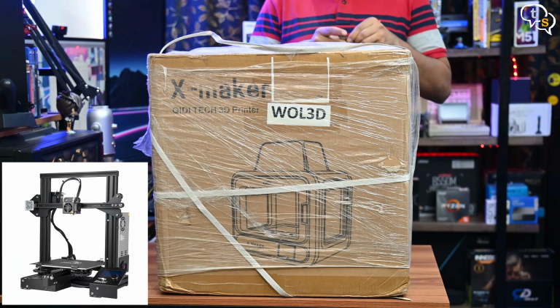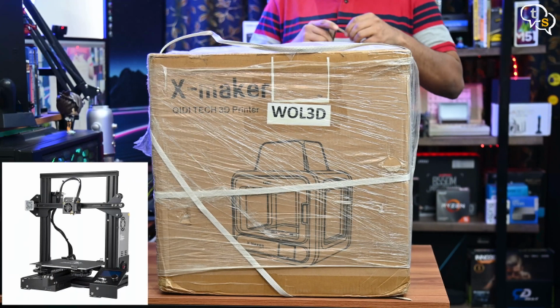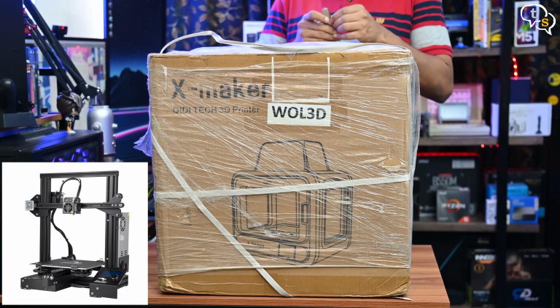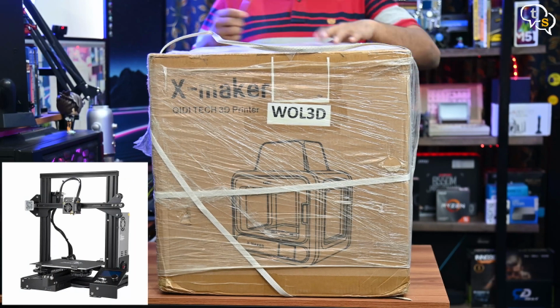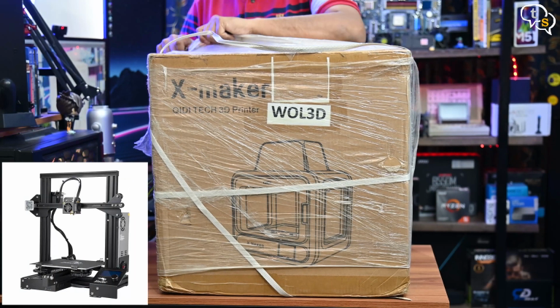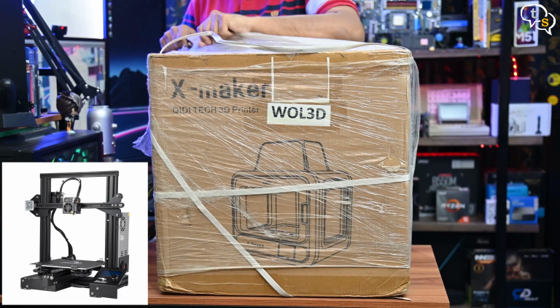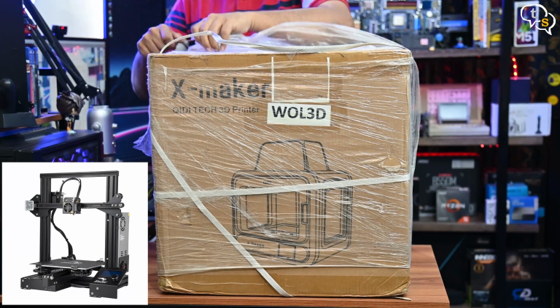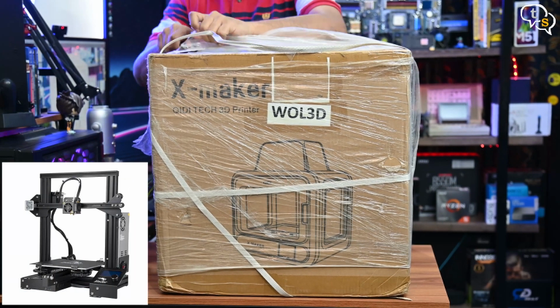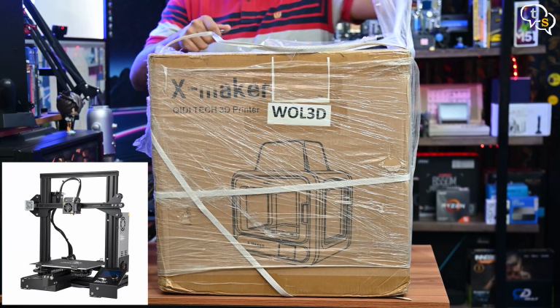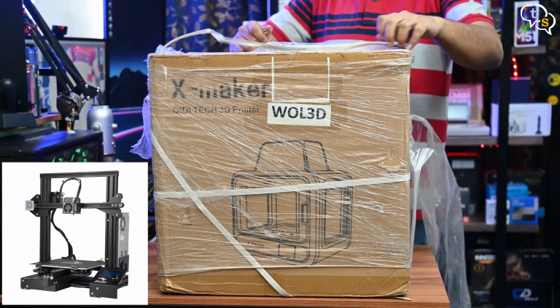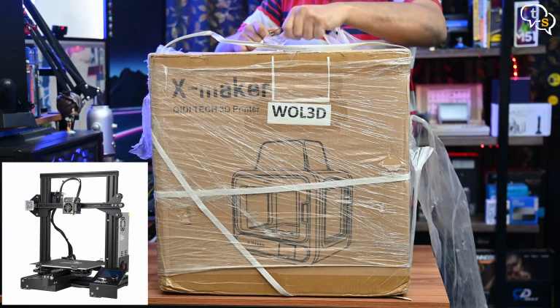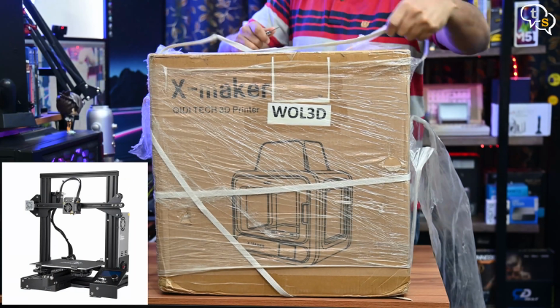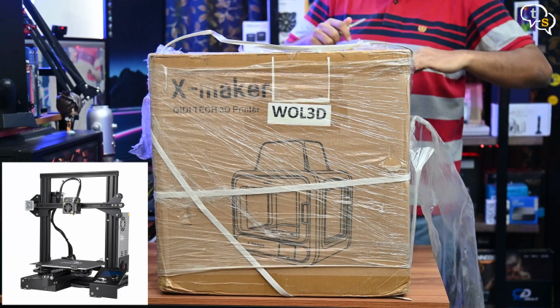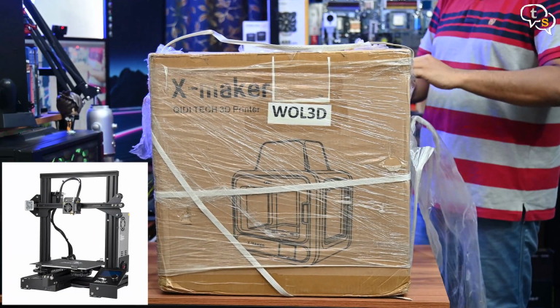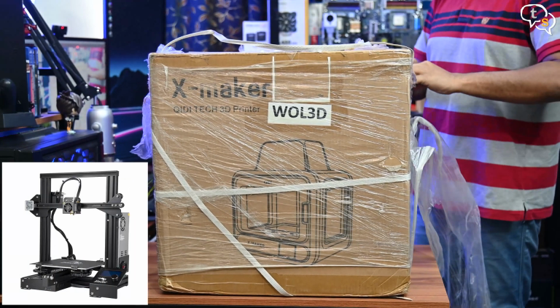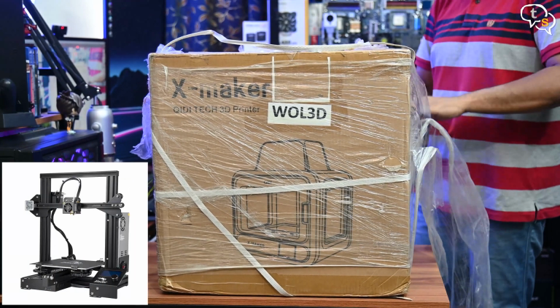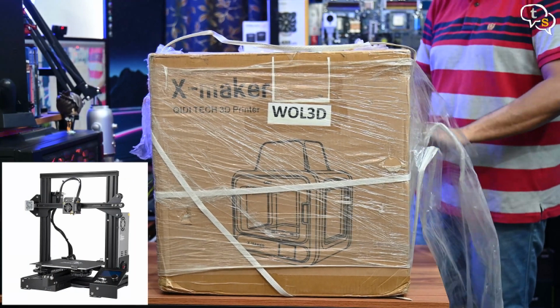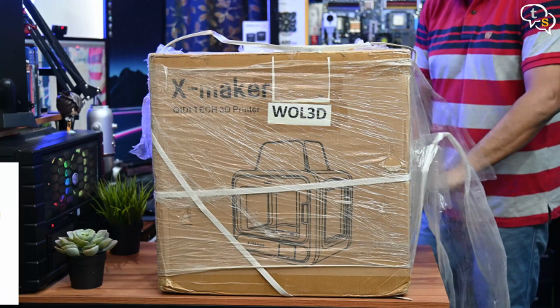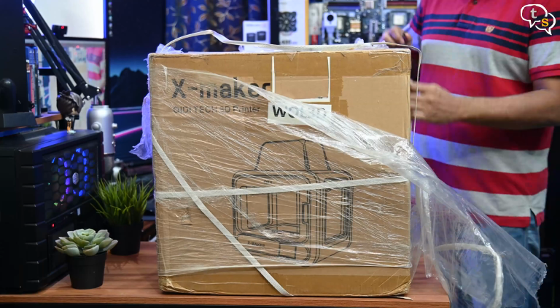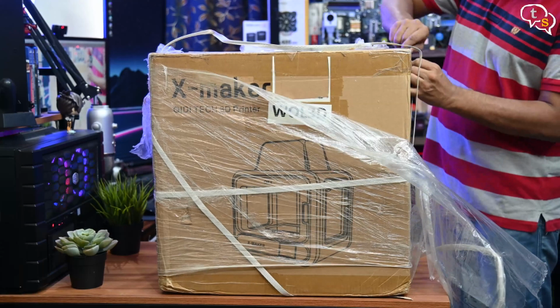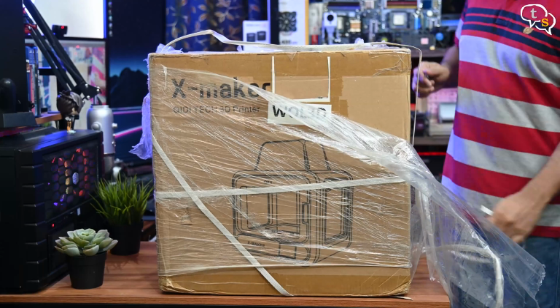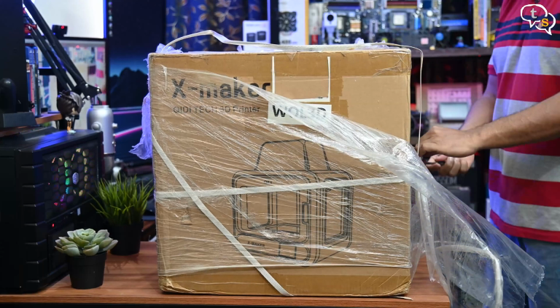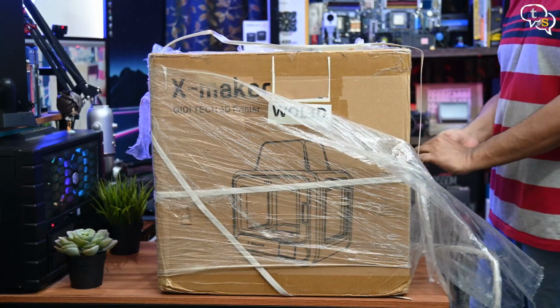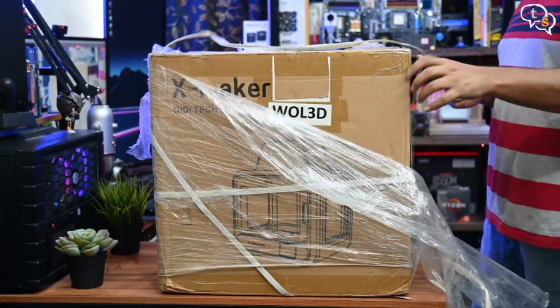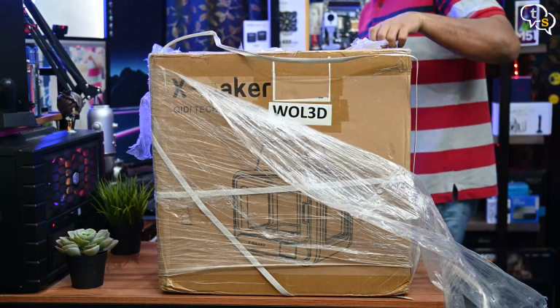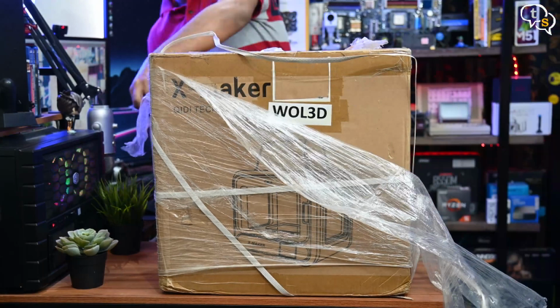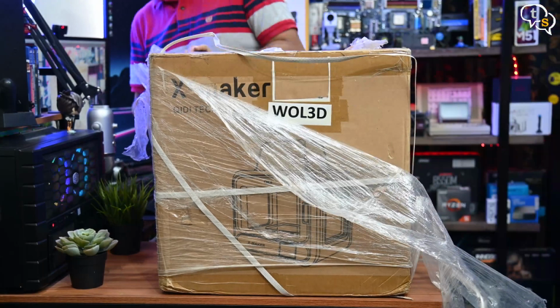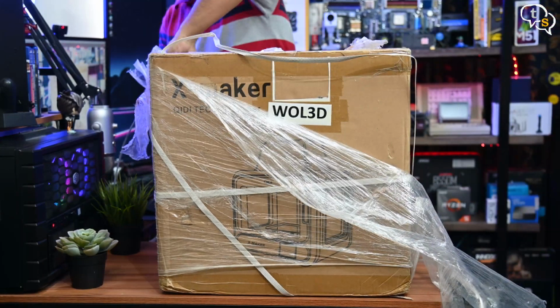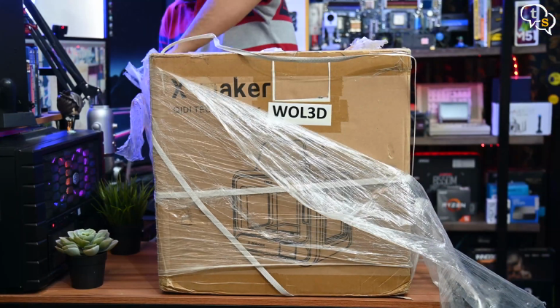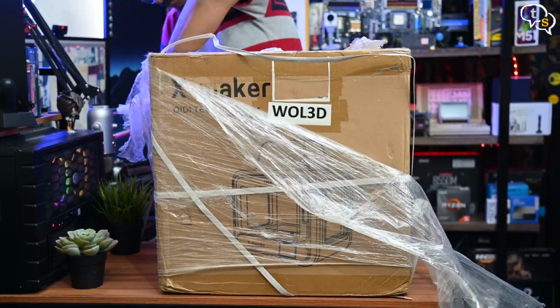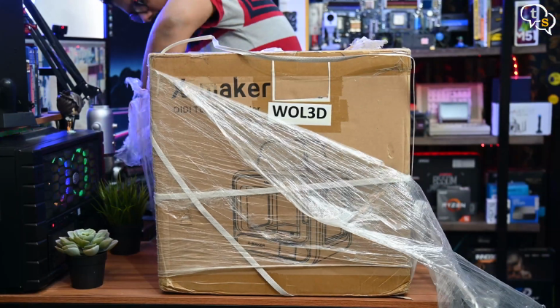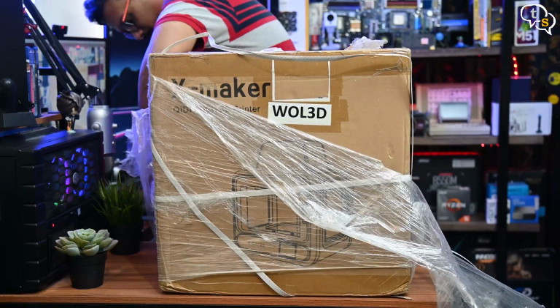Standard 3D printers, even though they cost a lot less, are generally hard to set up for non-techies, and there is a steep learning curve.